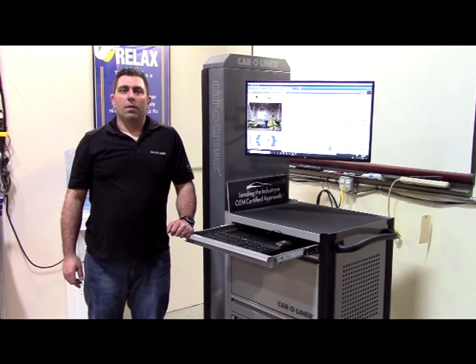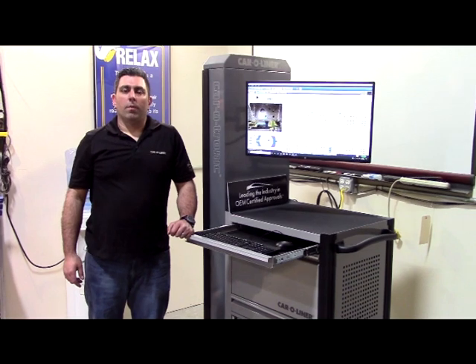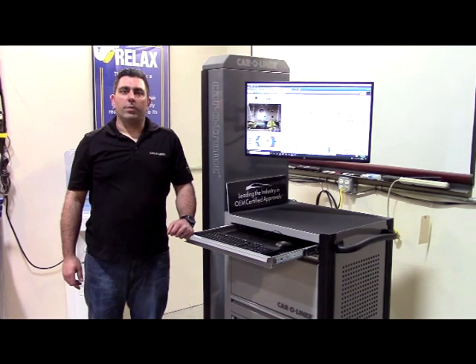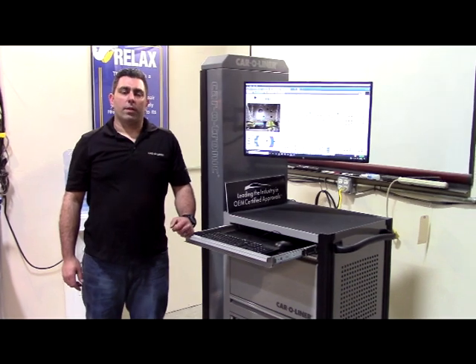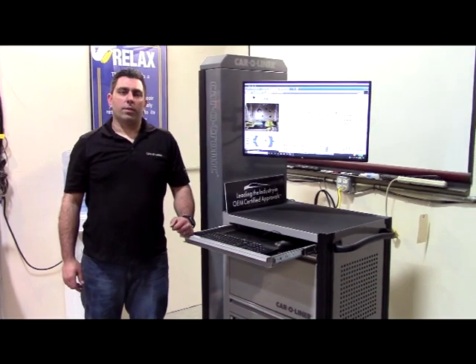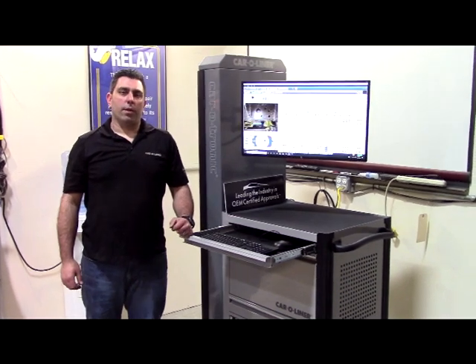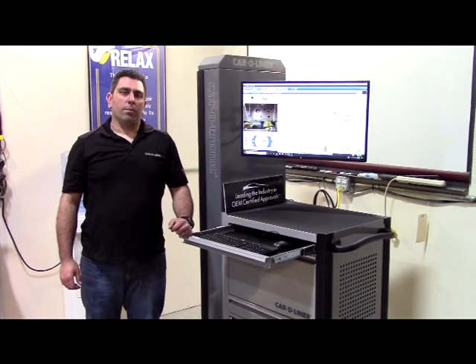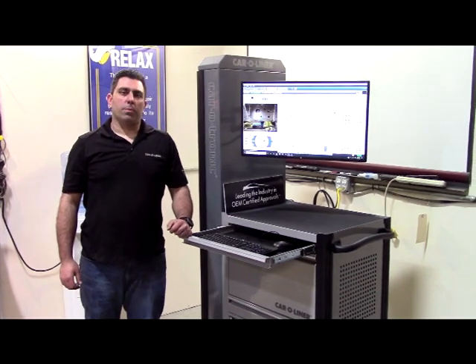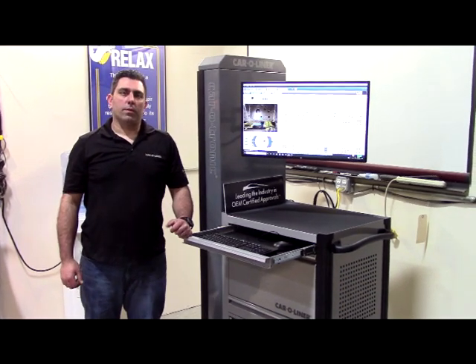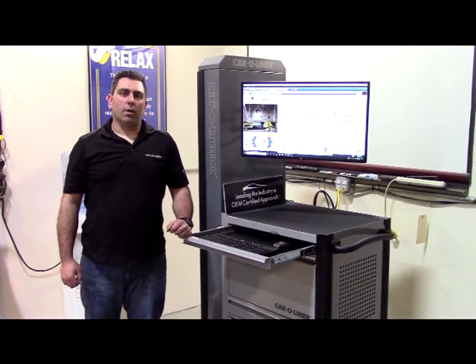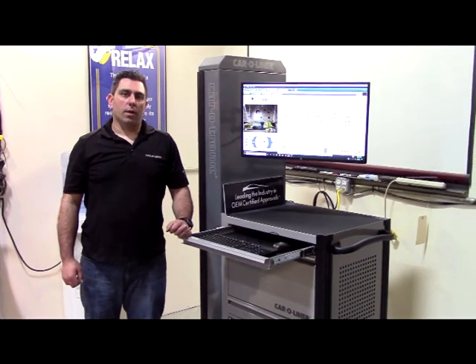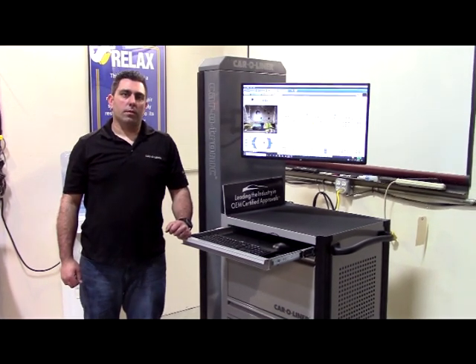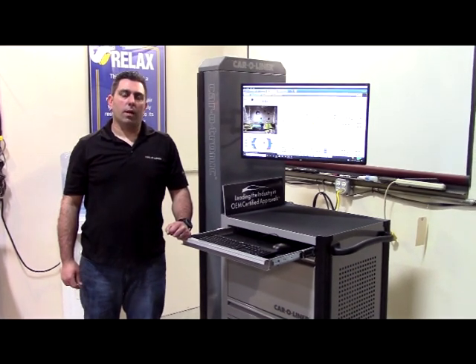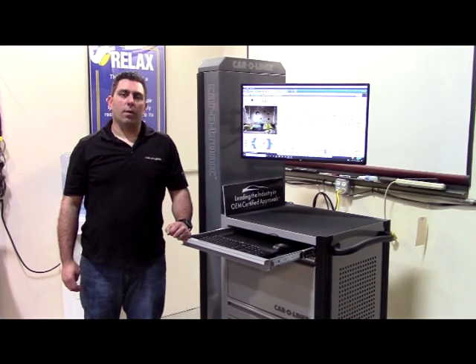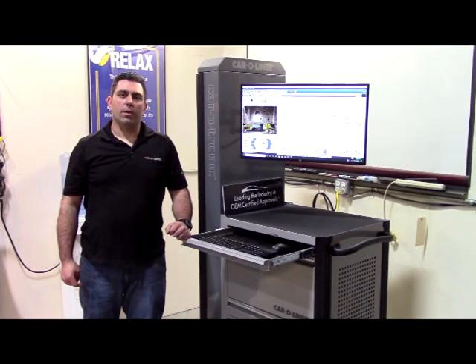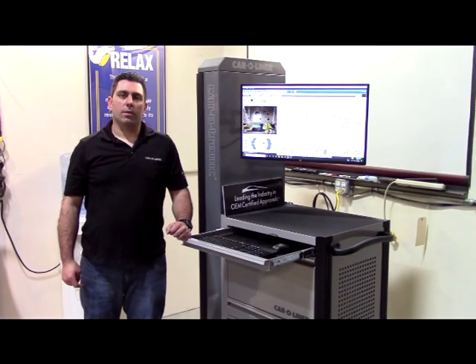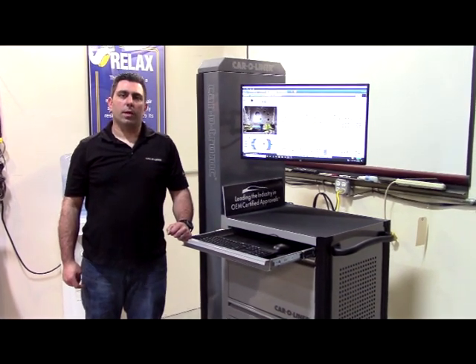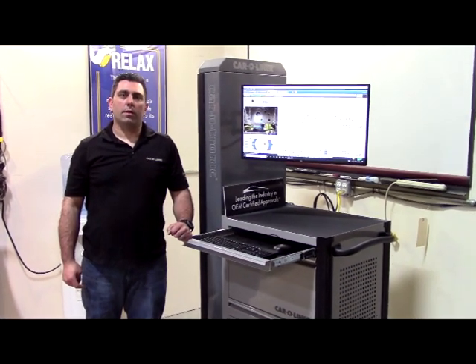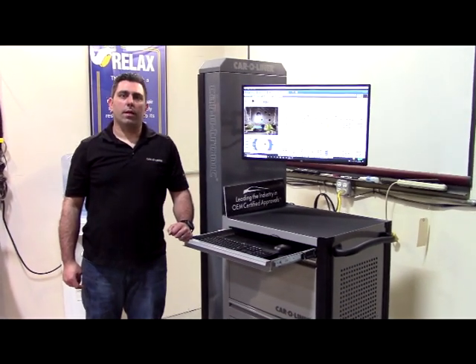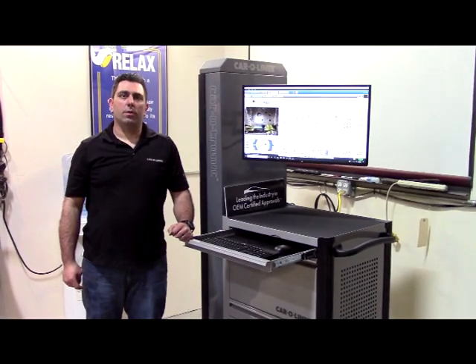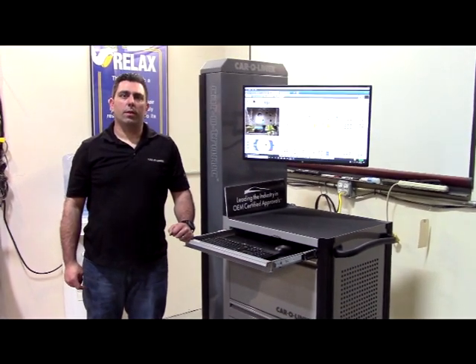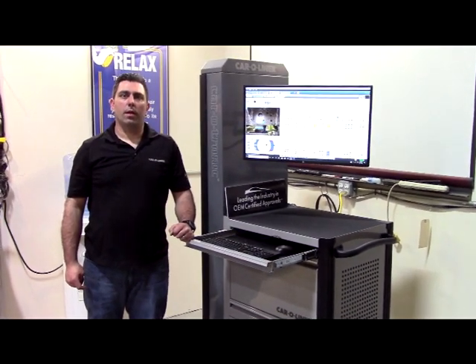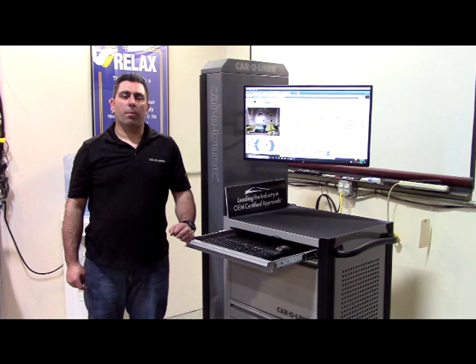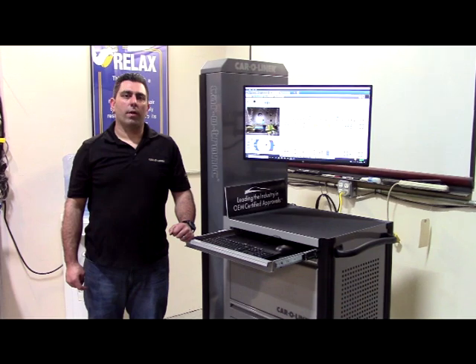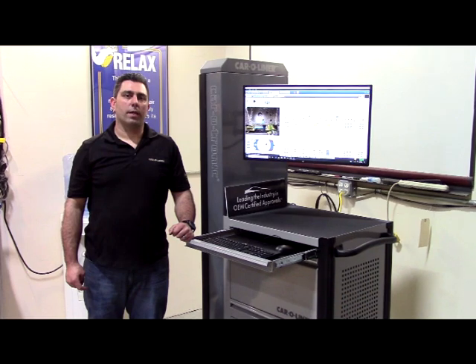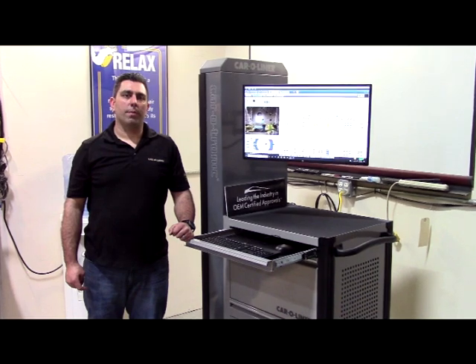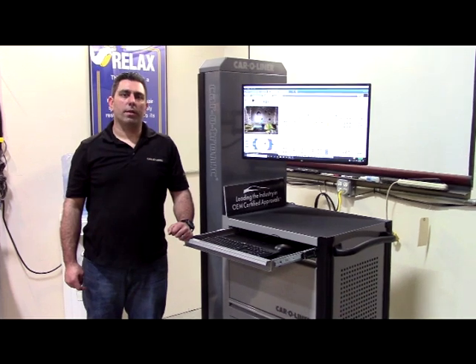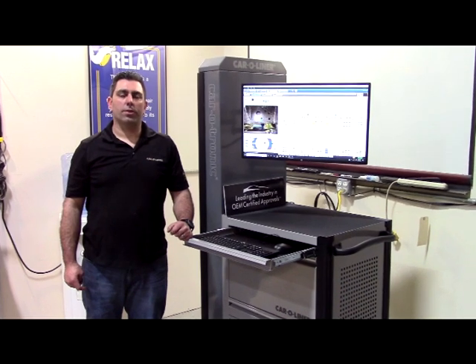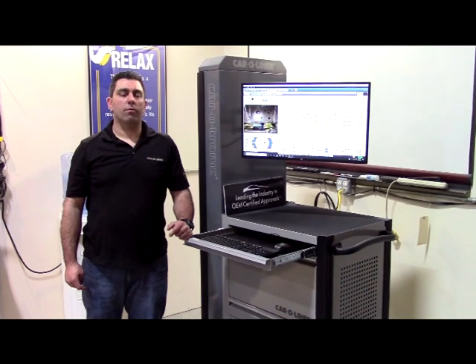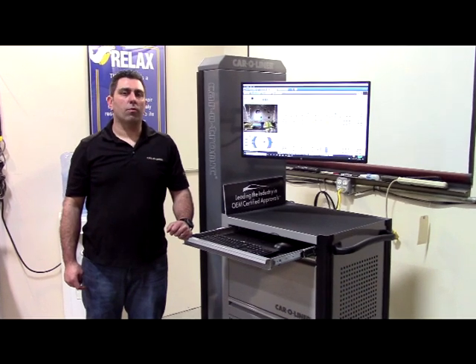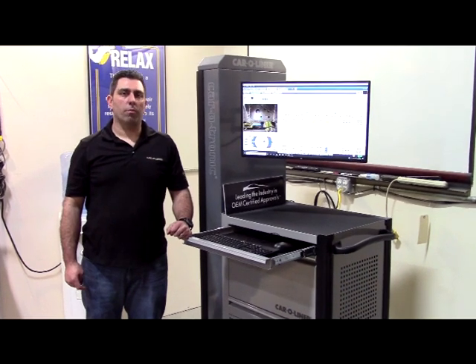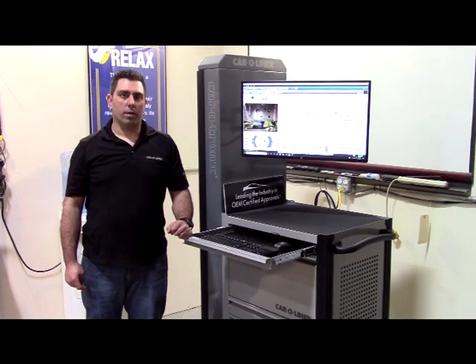My name is Anthony Satani with Metropolitan Car Liner. Today we're going to be talking about diagnosing and repairing a diamond condition in a full-frame vehicle.